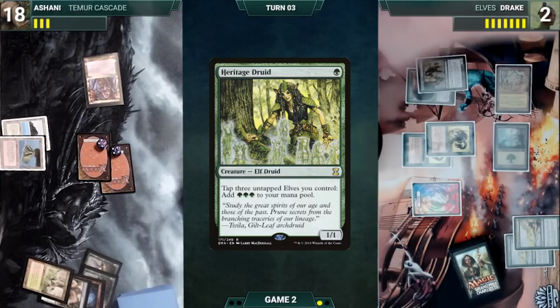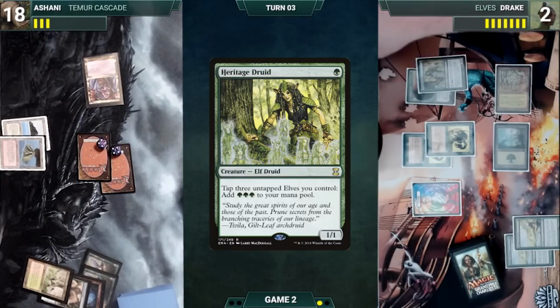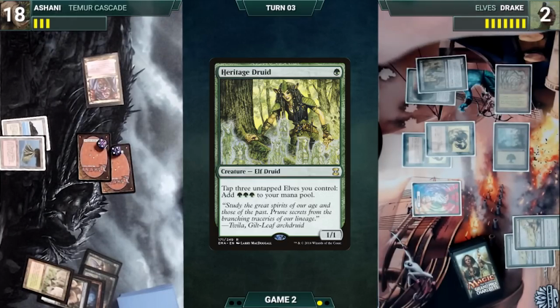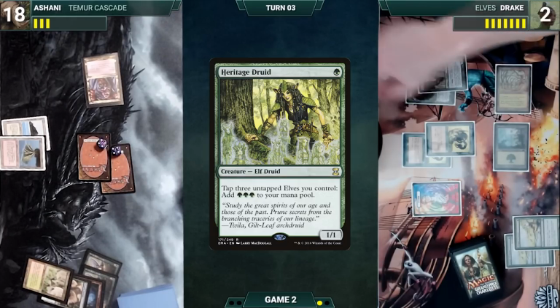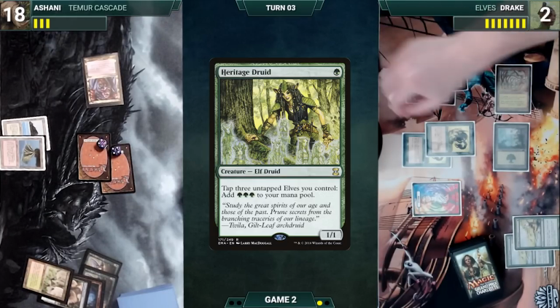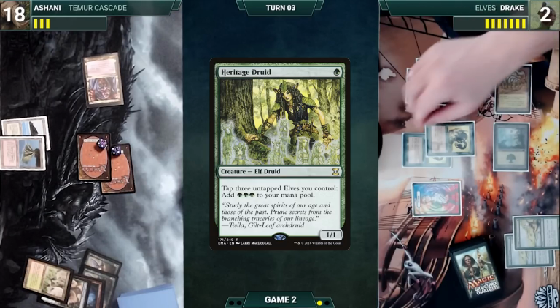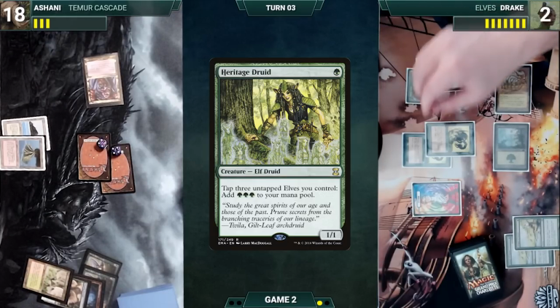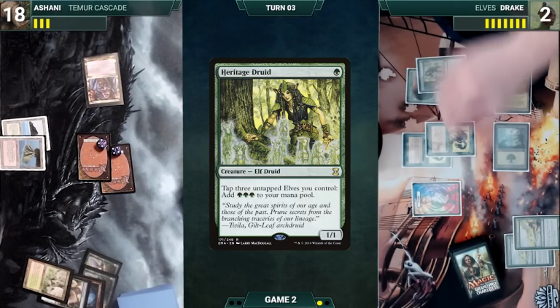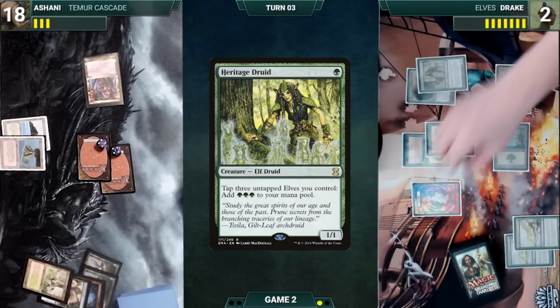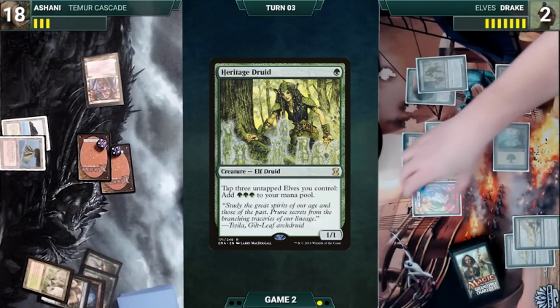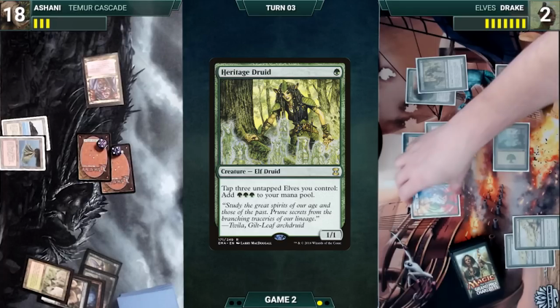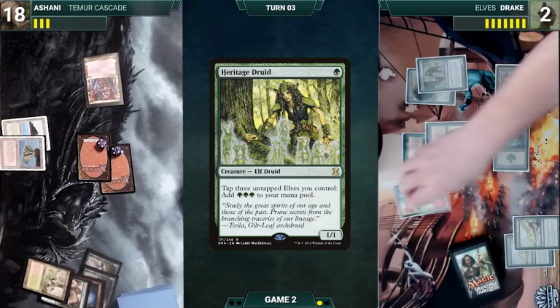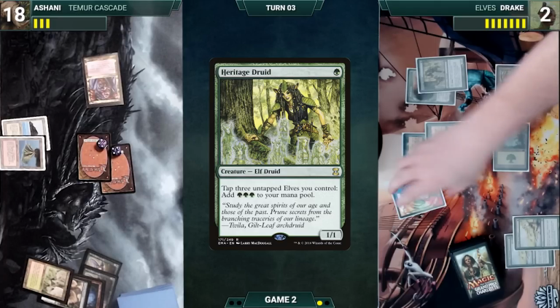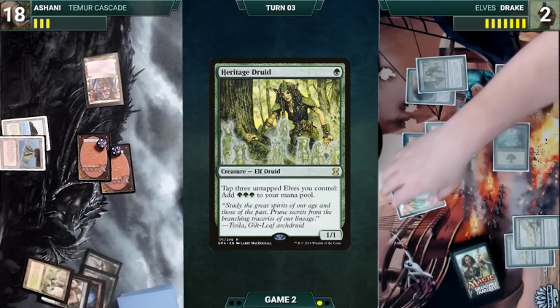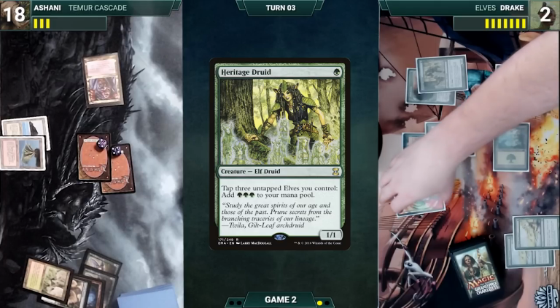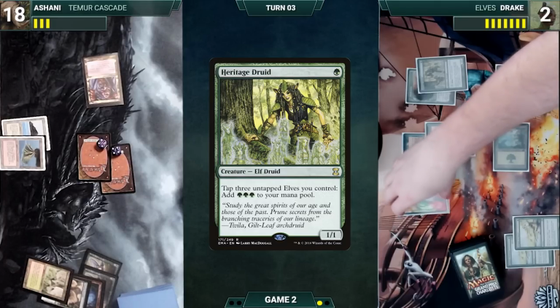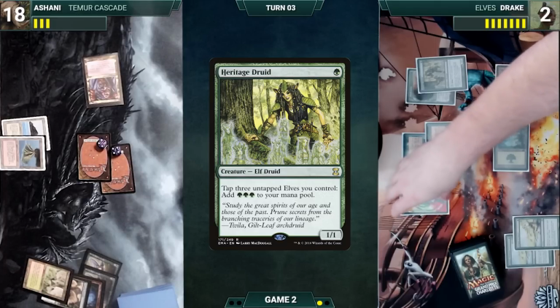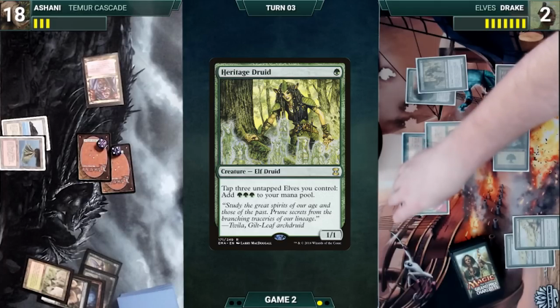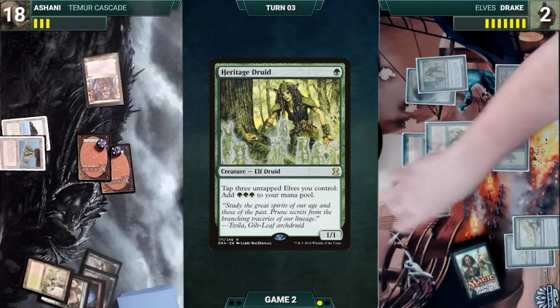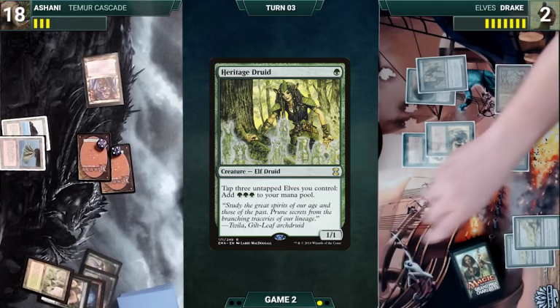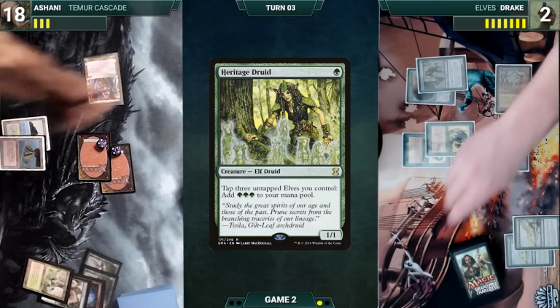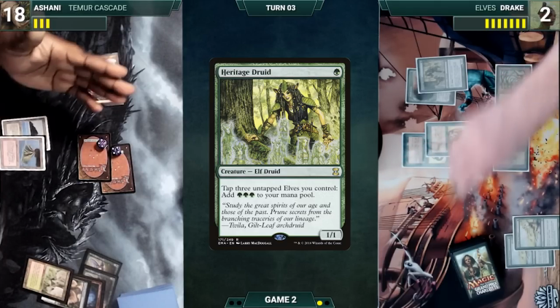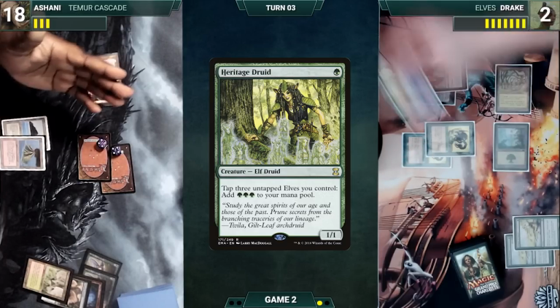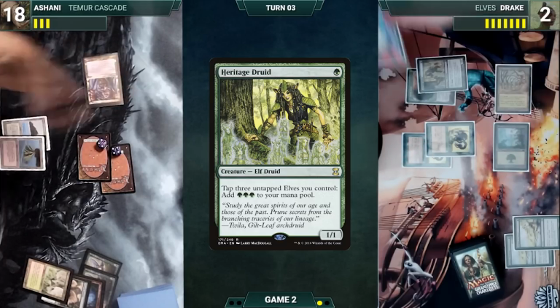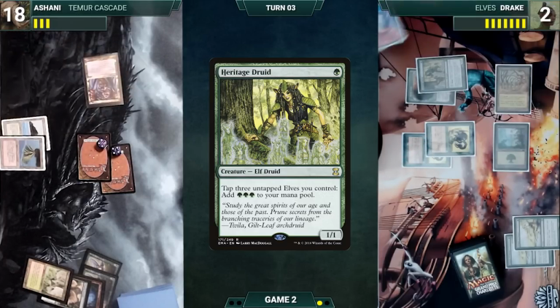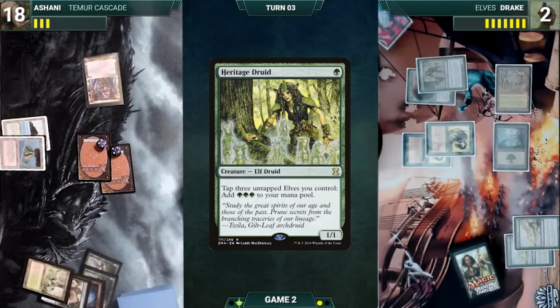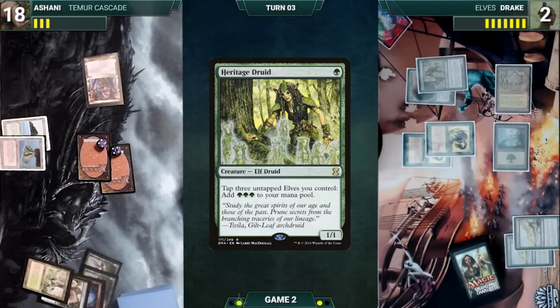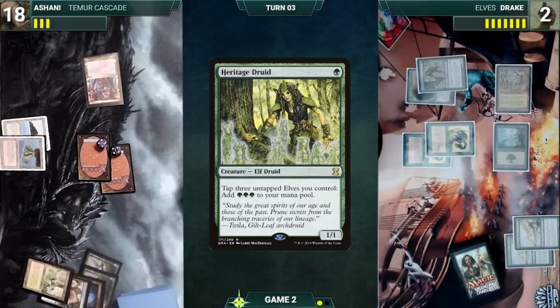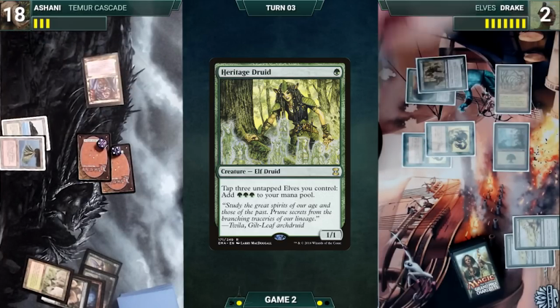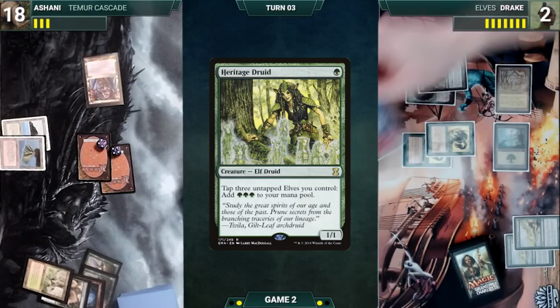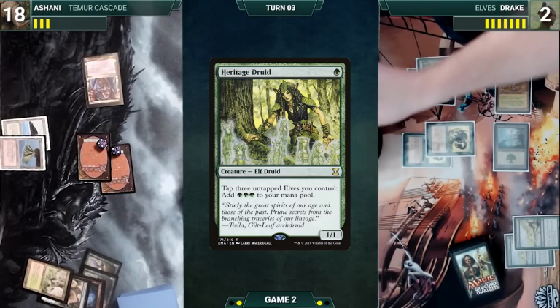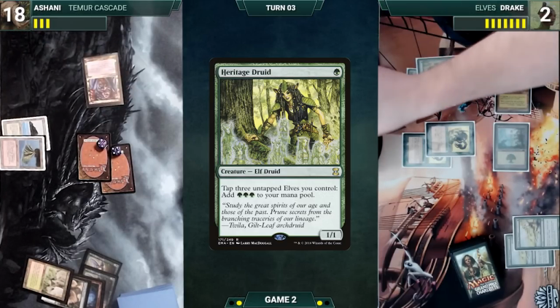Drake then realizes that he is doomed to die by Rhinos, concedes, and Ashani wins the game.